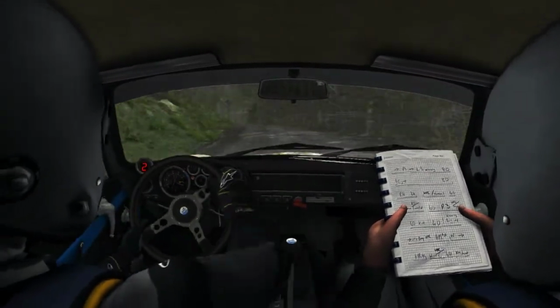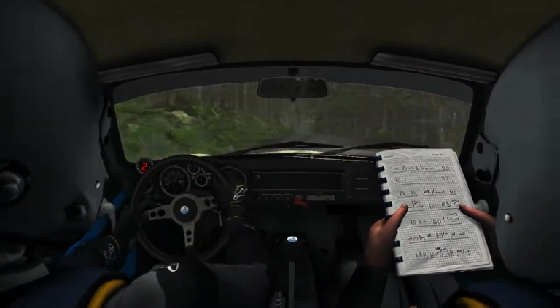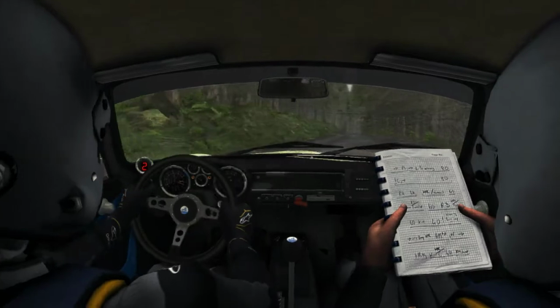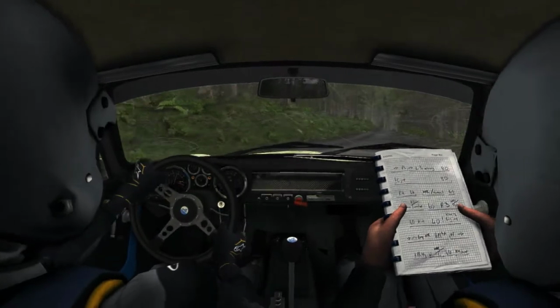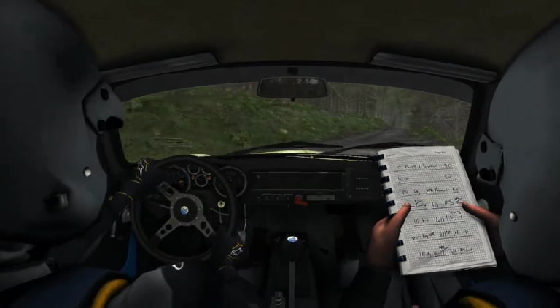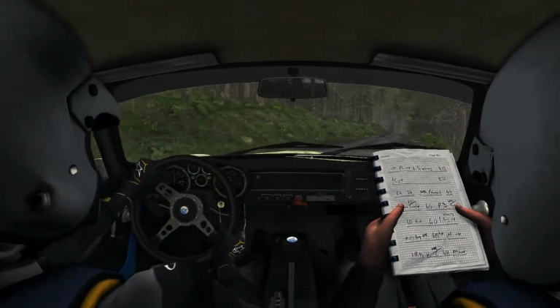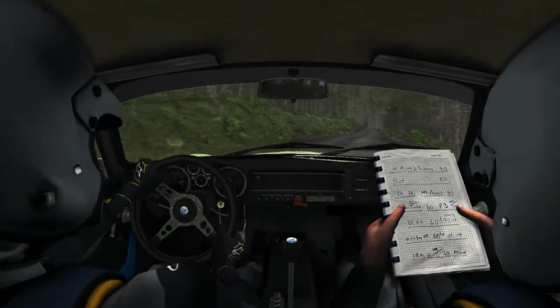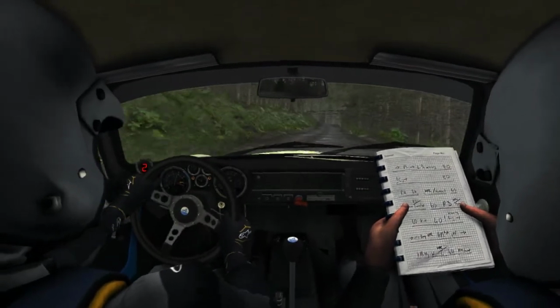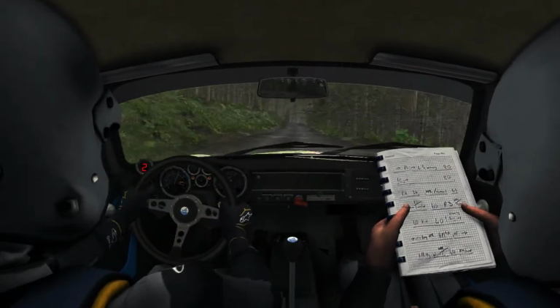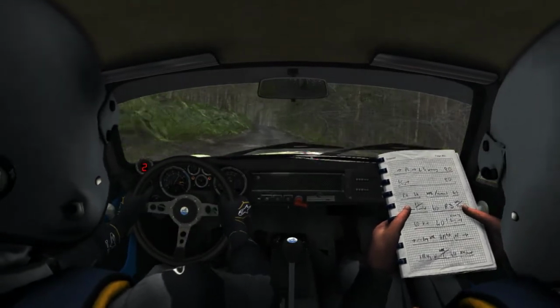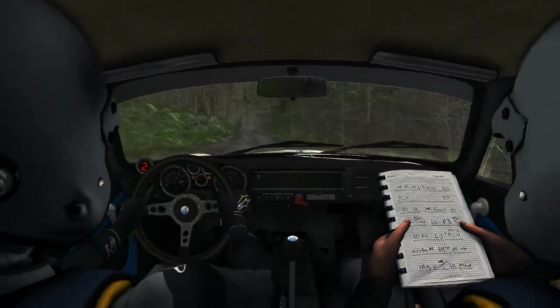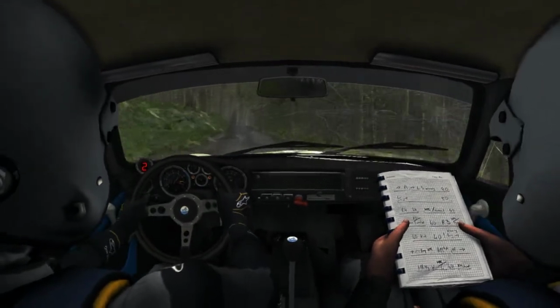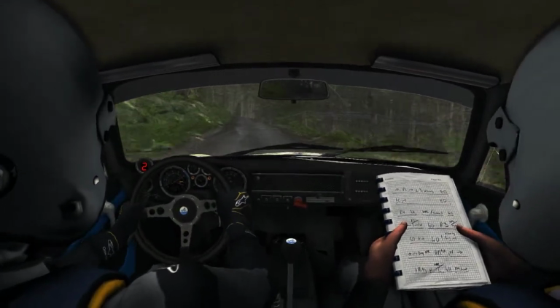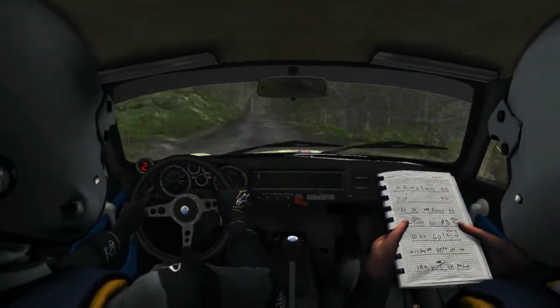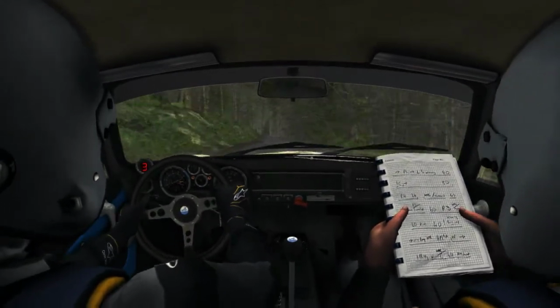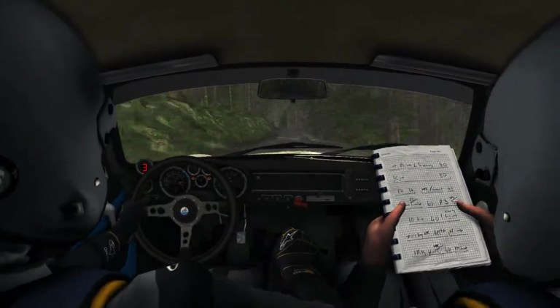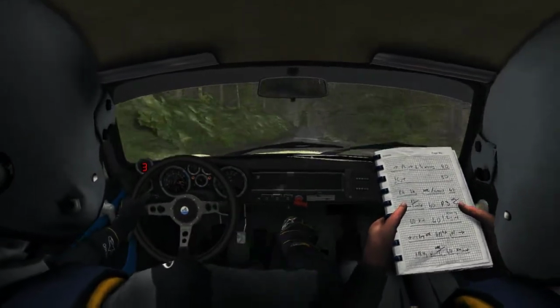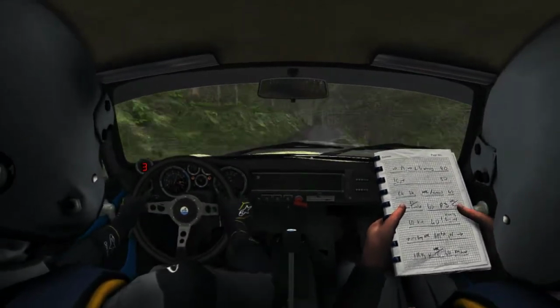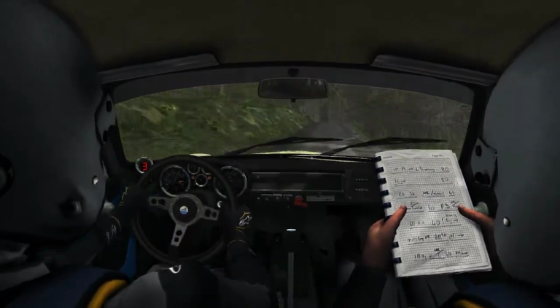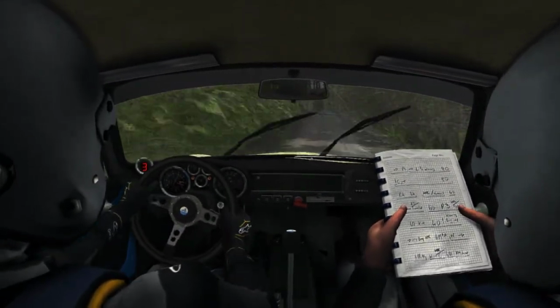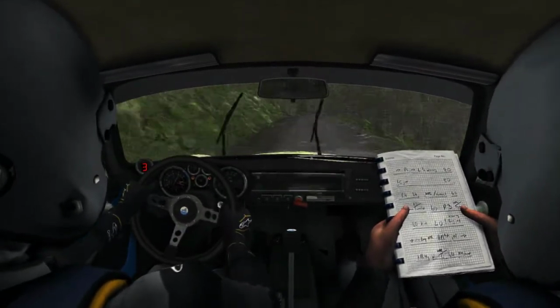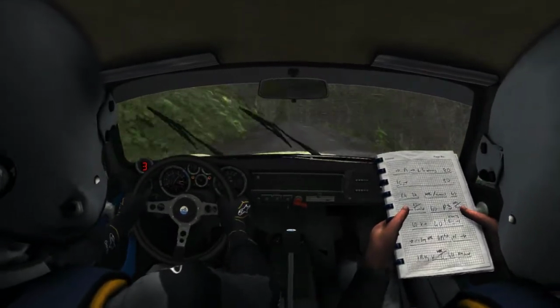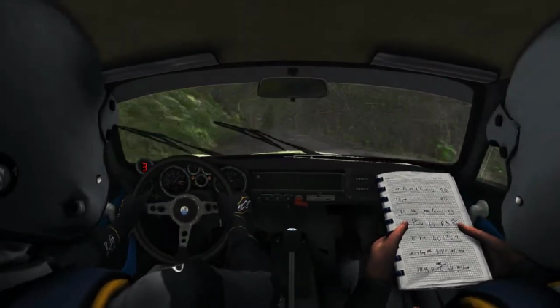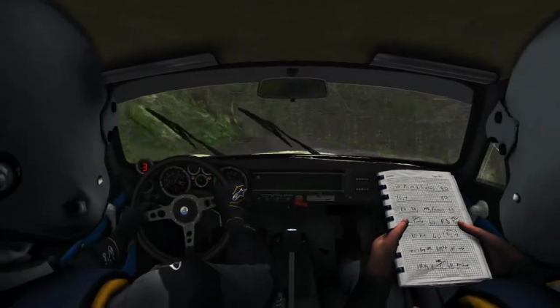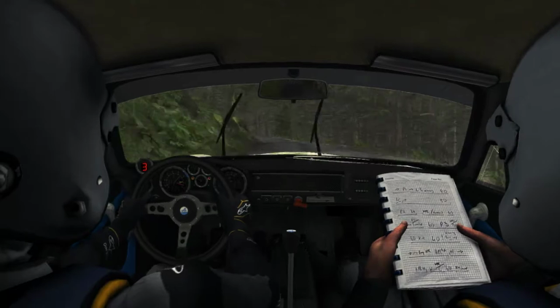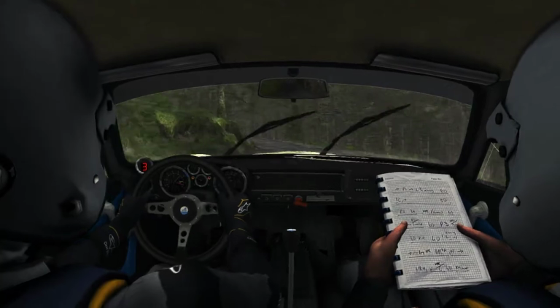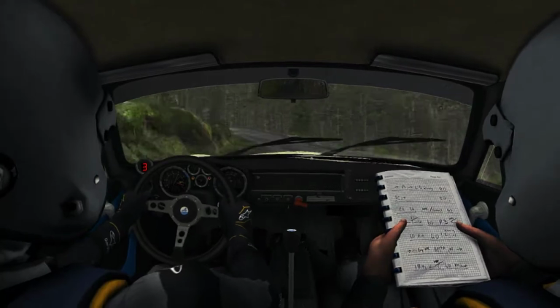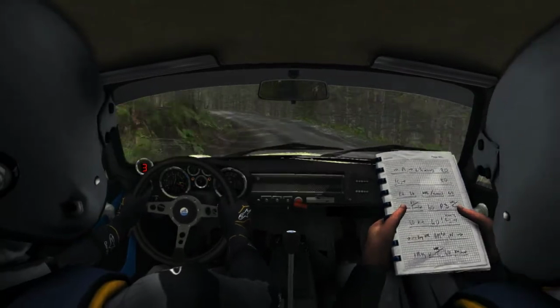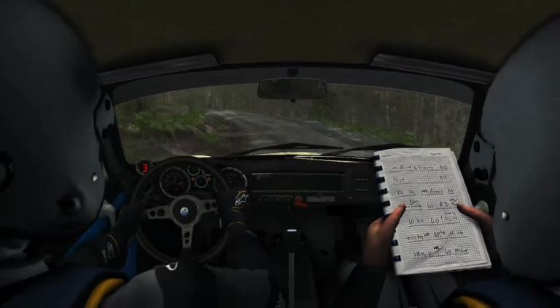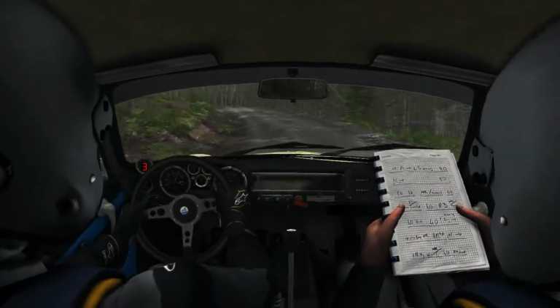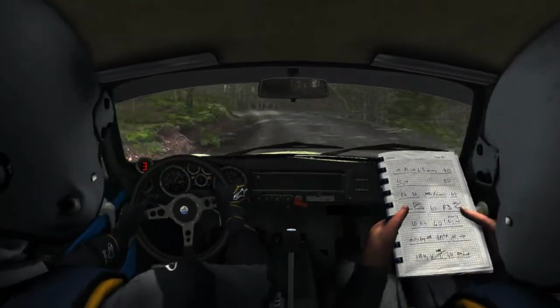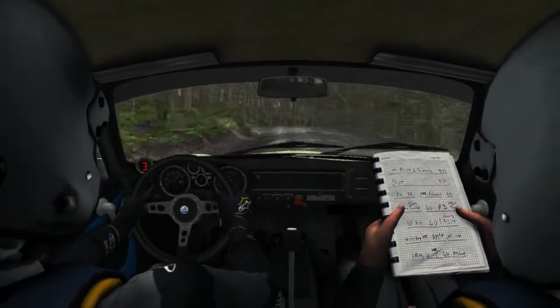Crest, into left 5, over crest, right 1, into right 3.